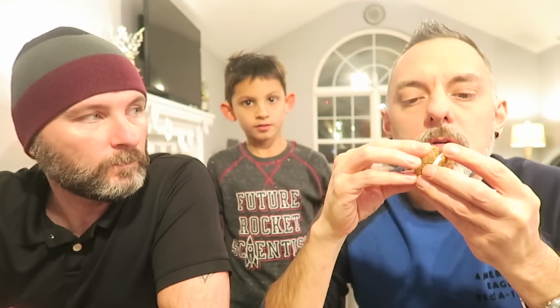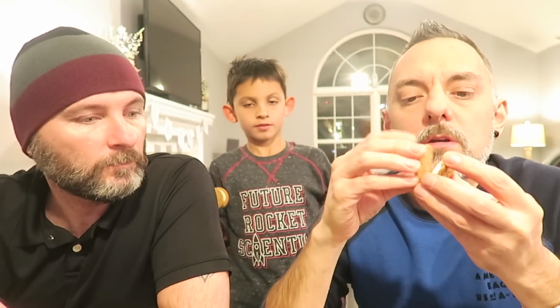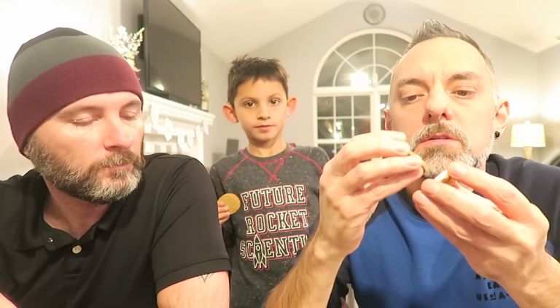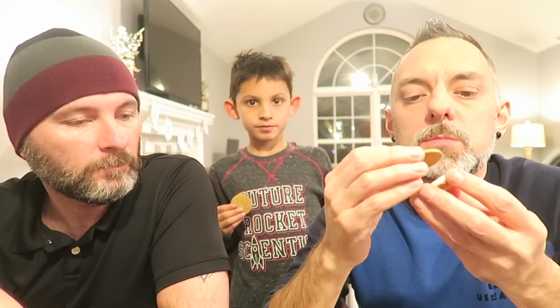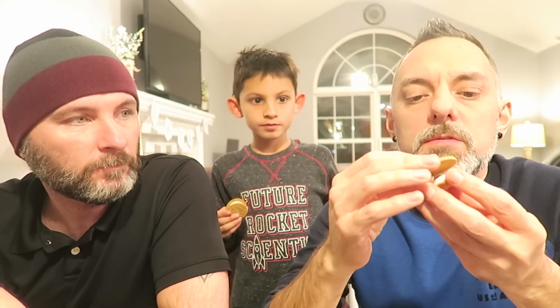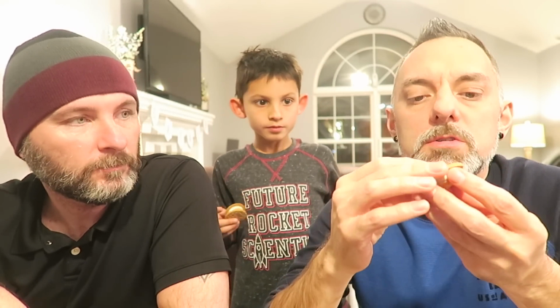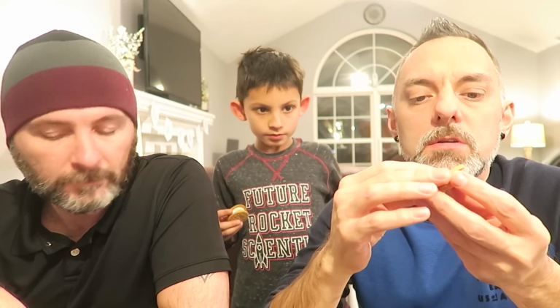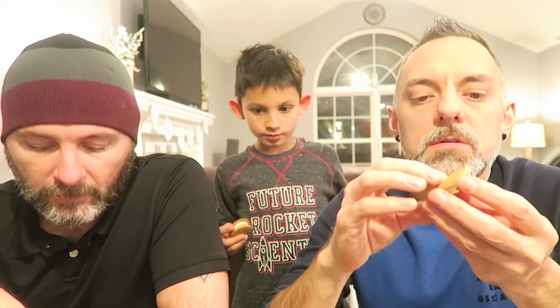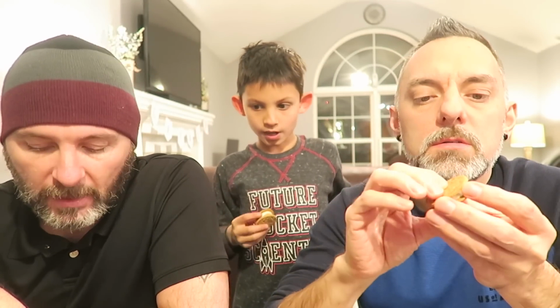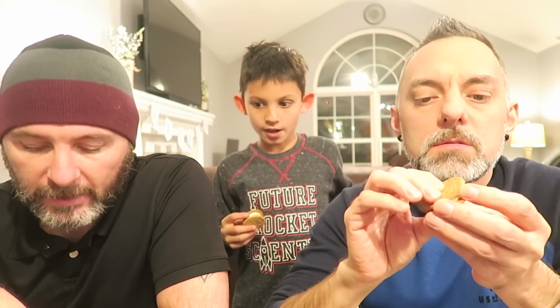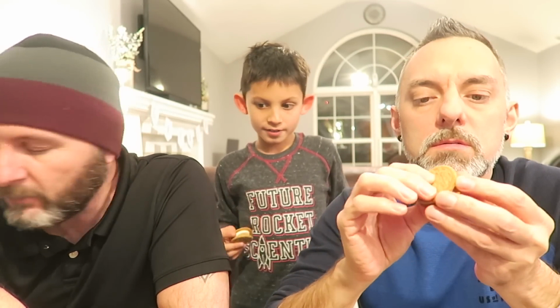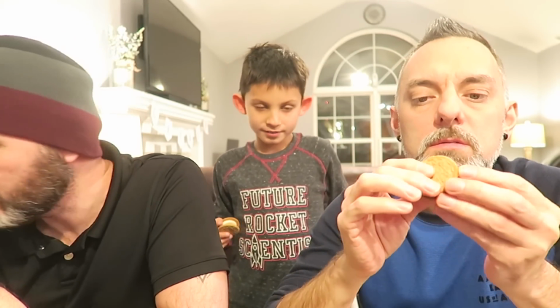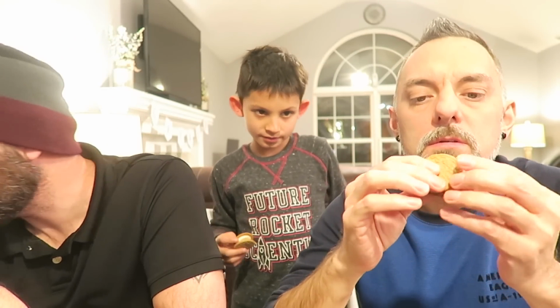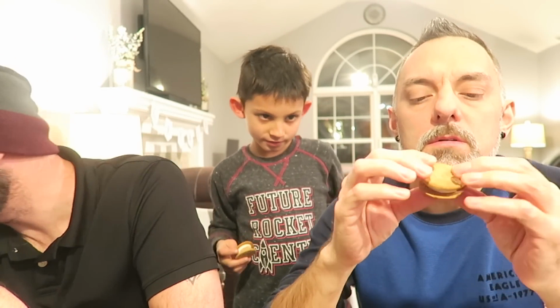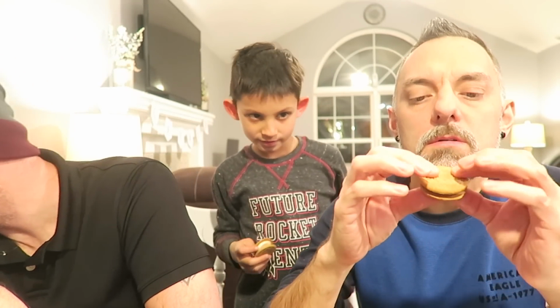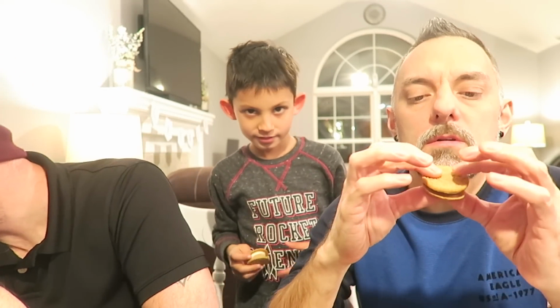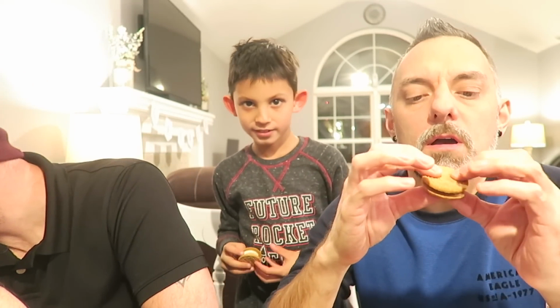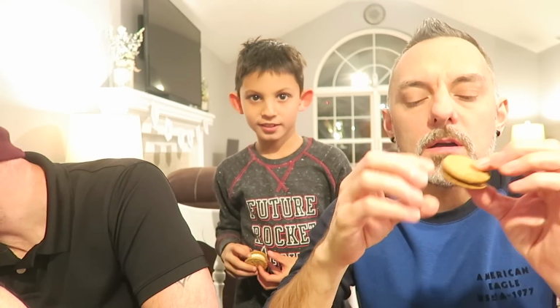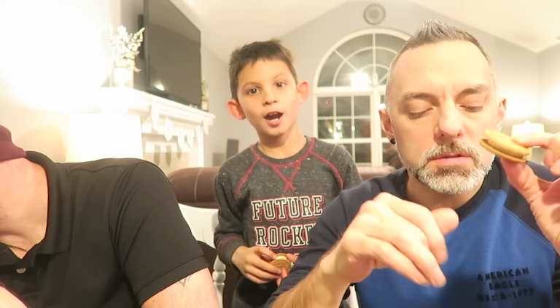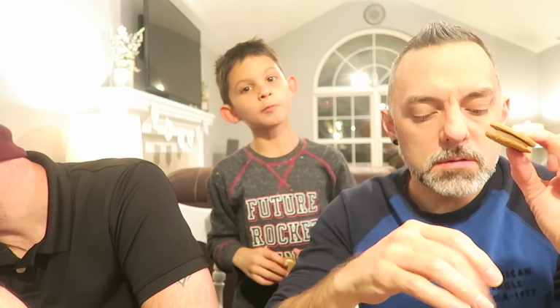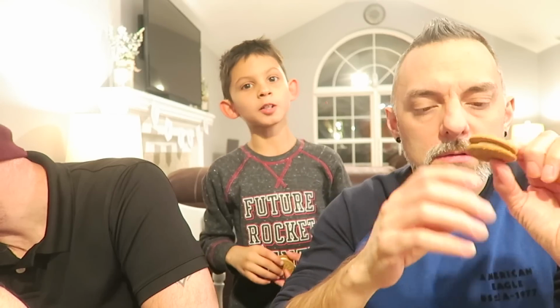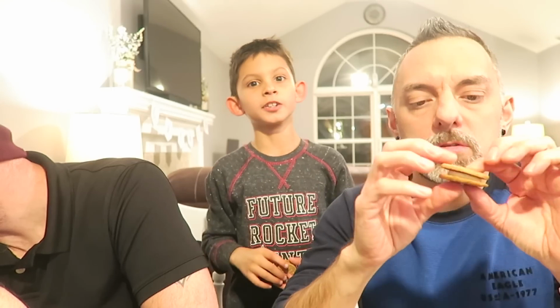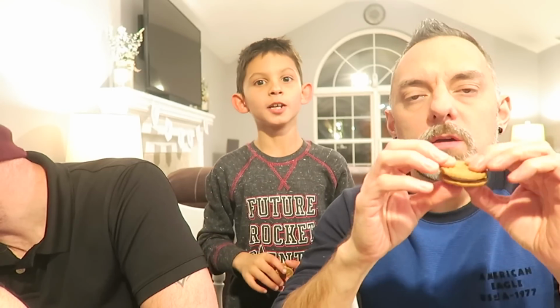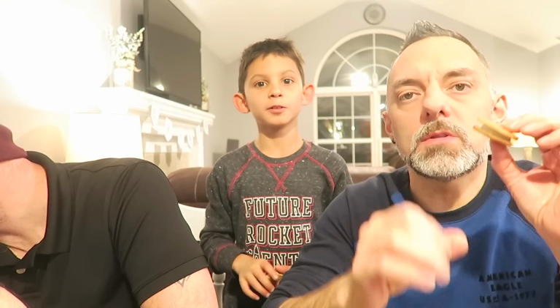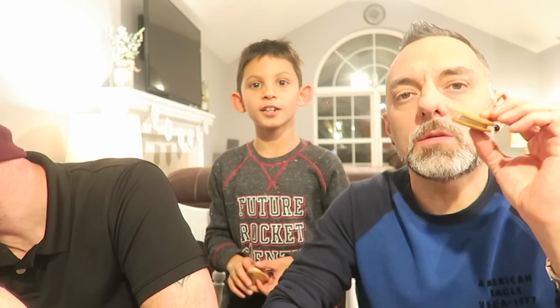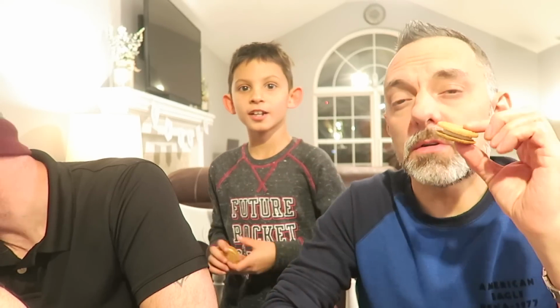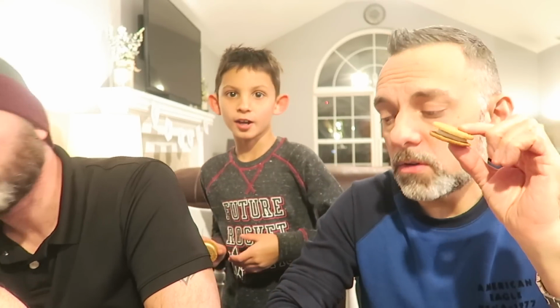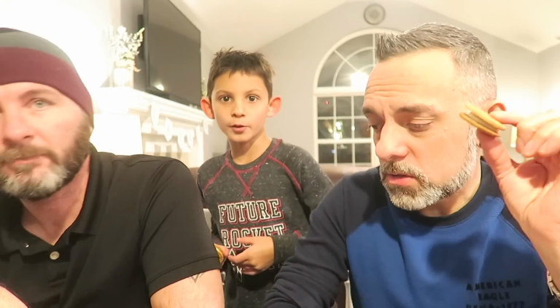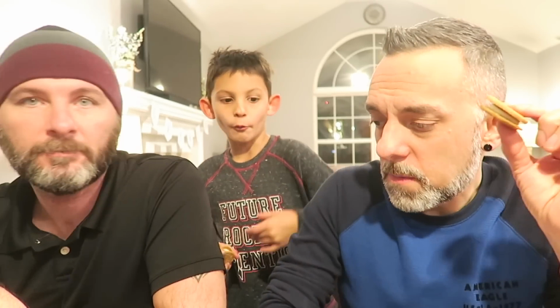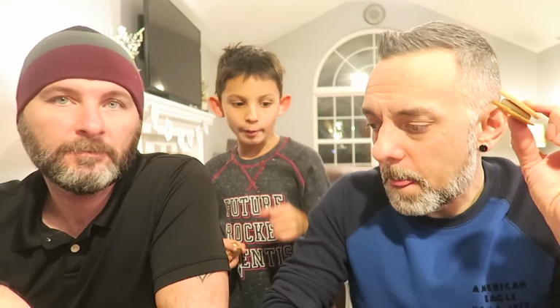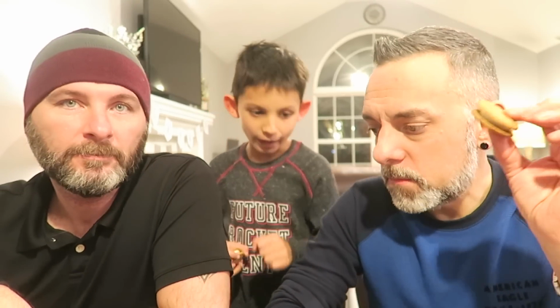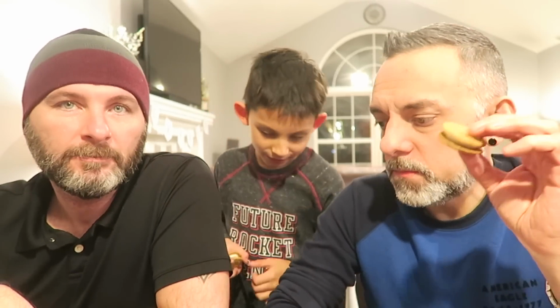Alright, you're gonna dip it first? I always dip. I'm gonna dip — try it without the milk first.